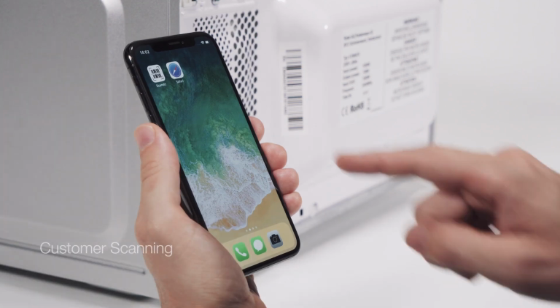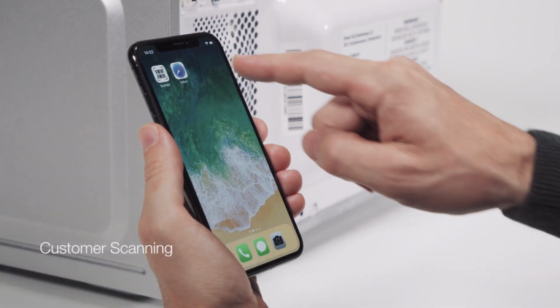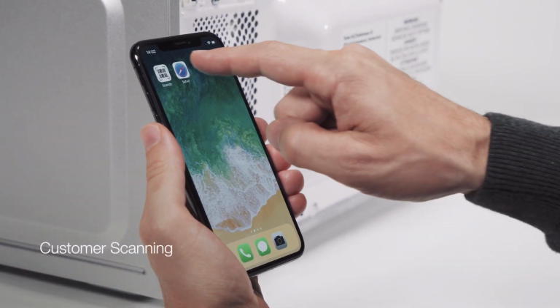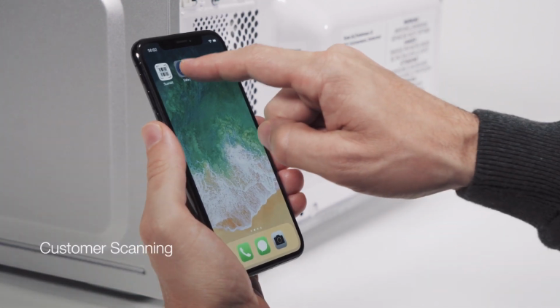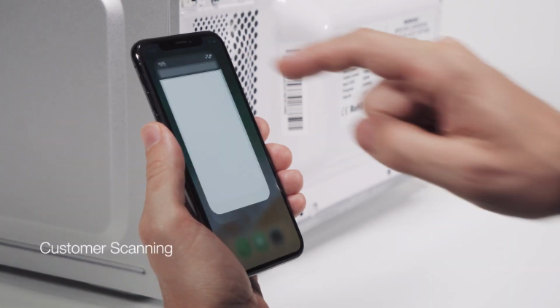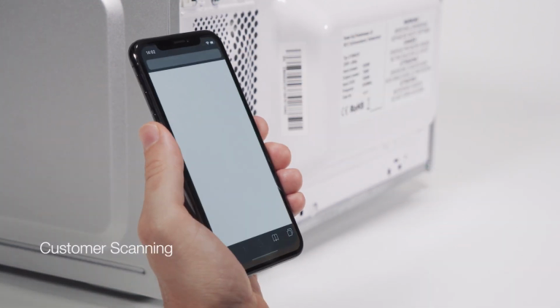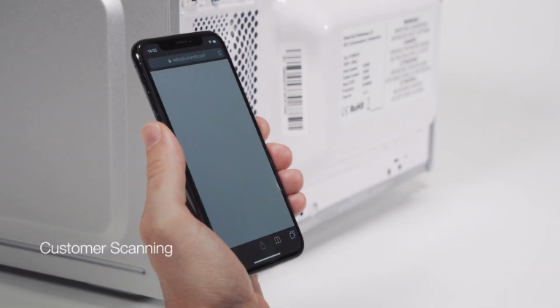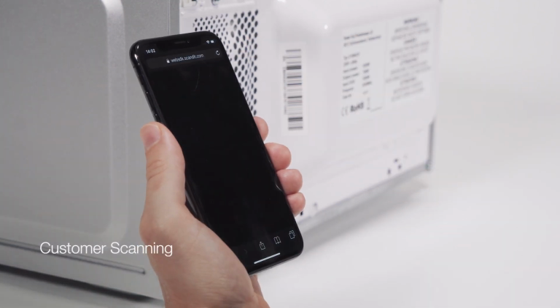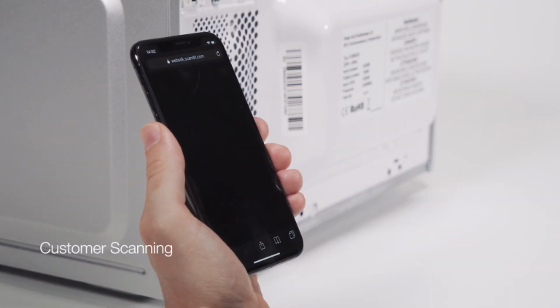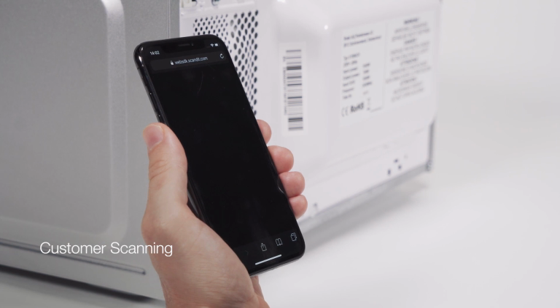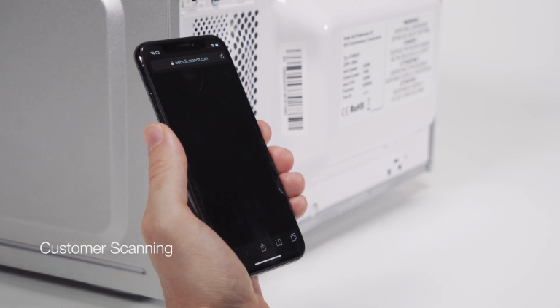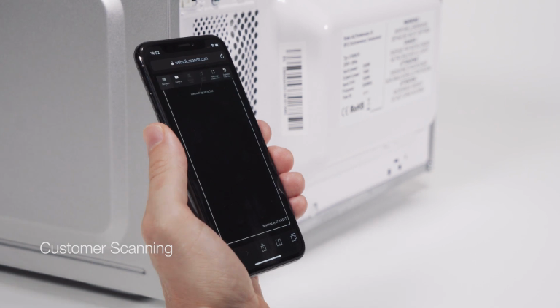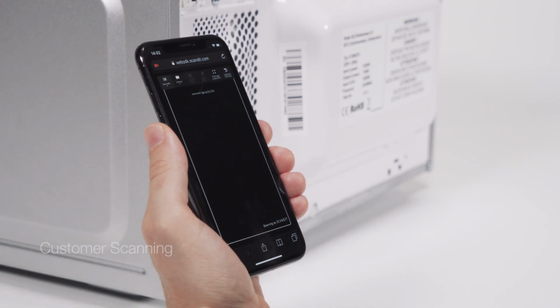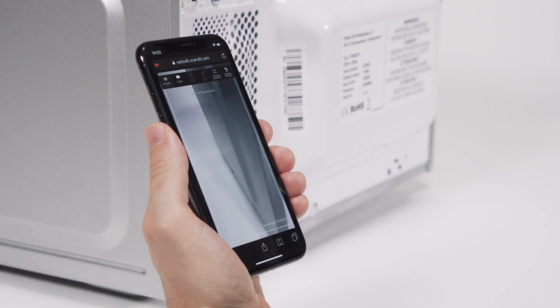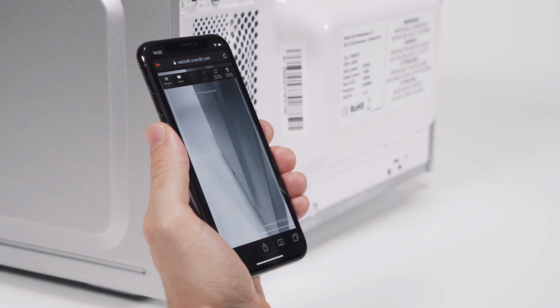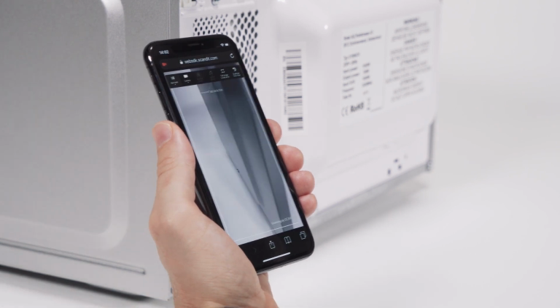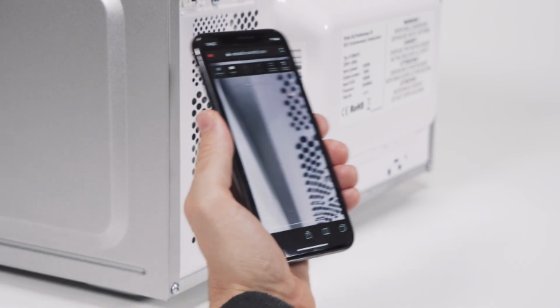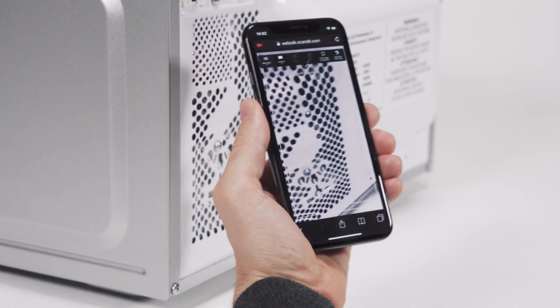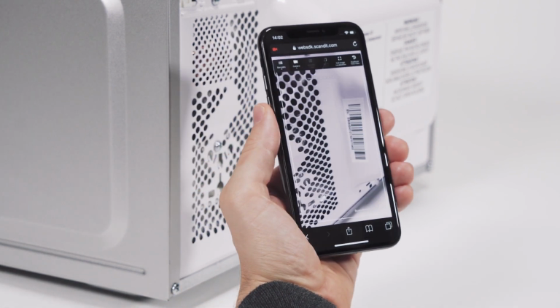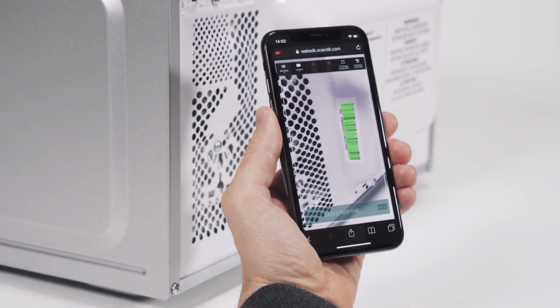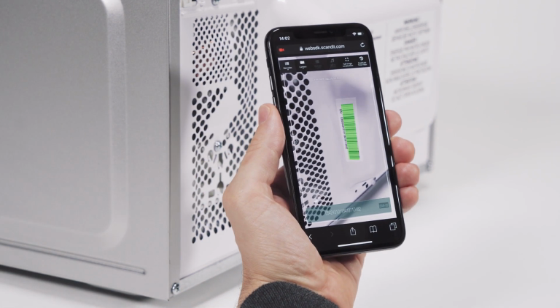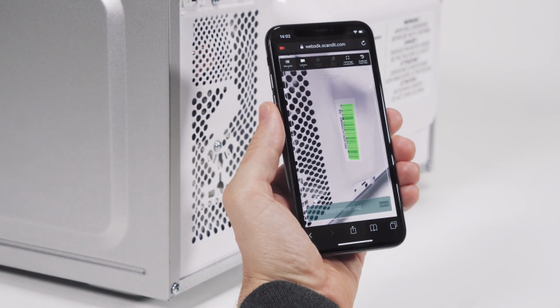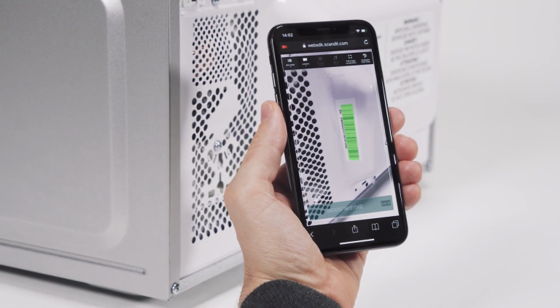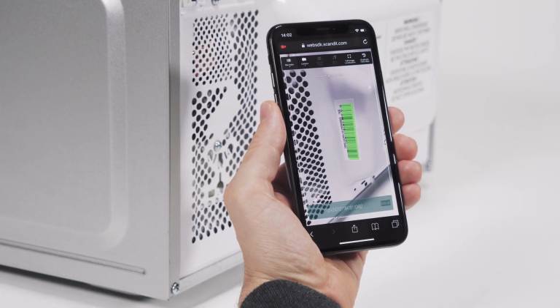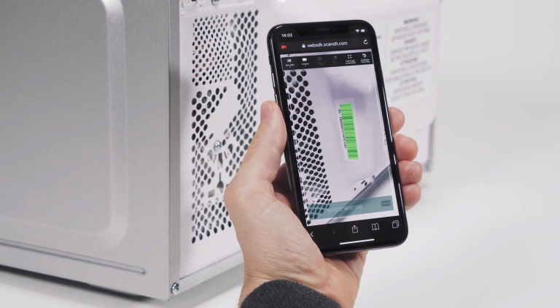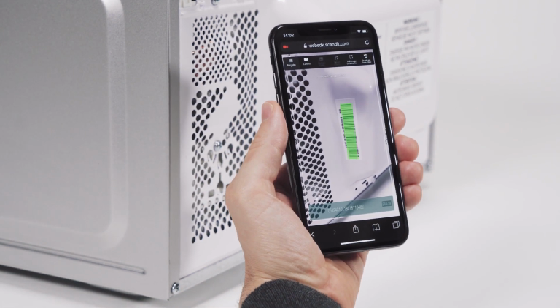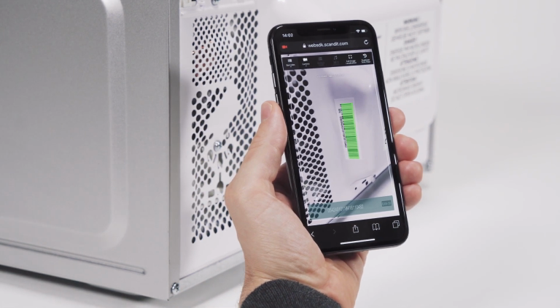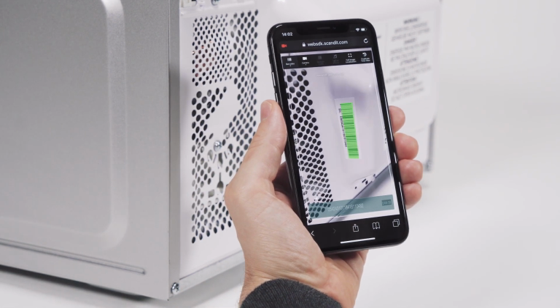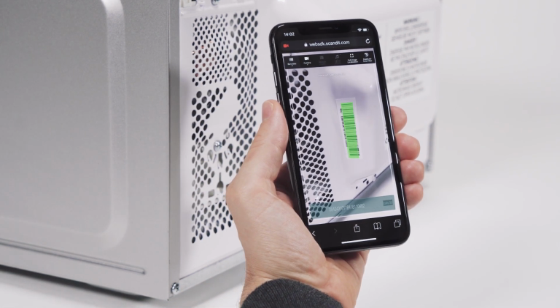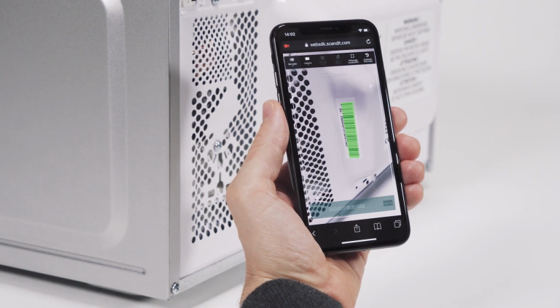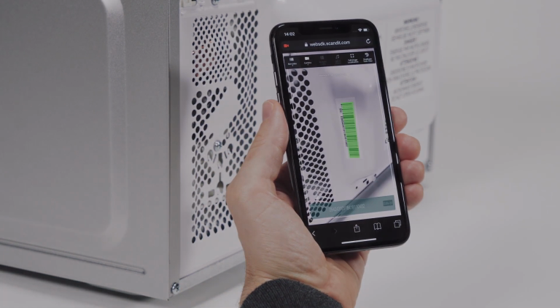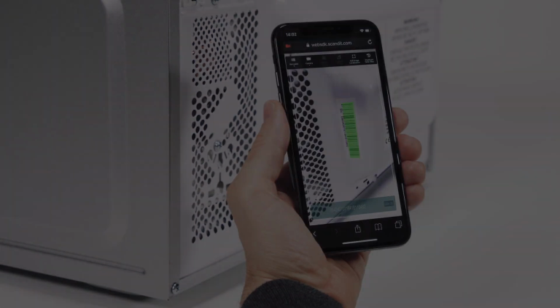Customers can also benefit from mobile scanning without having to install an app when reporting equipment which needs to be fixed.